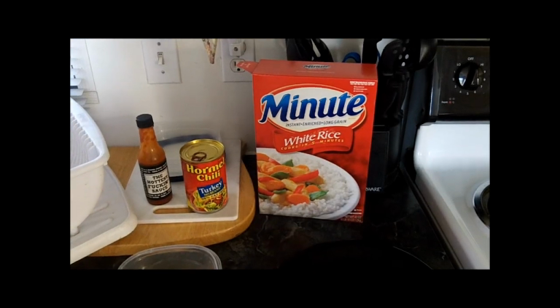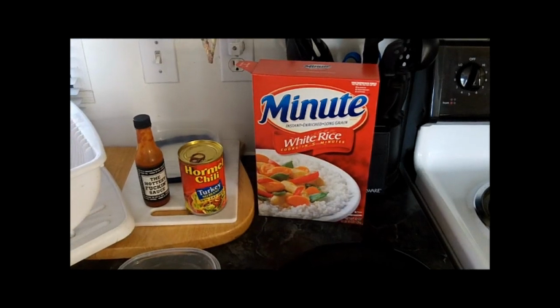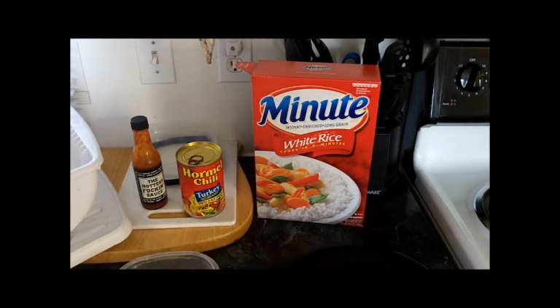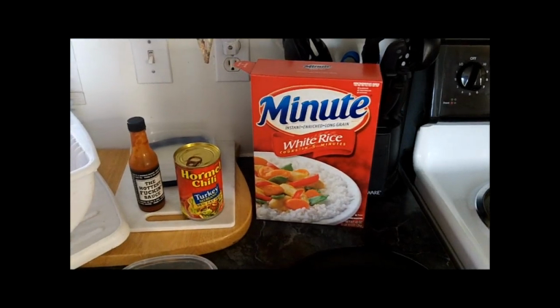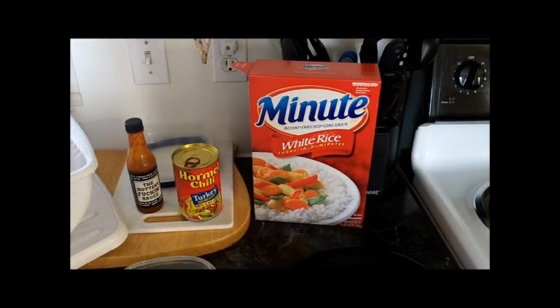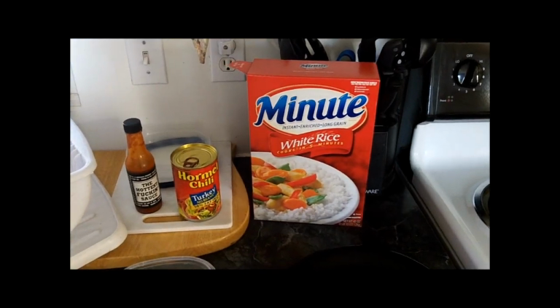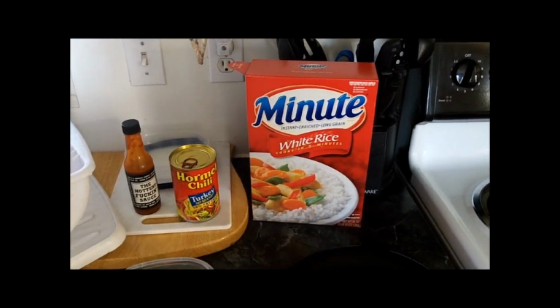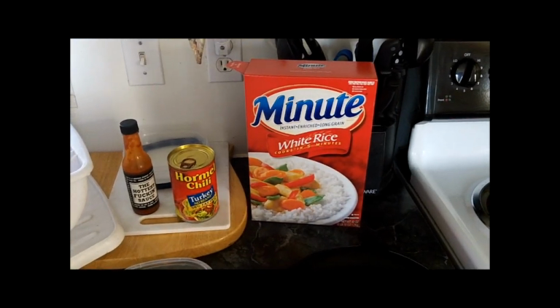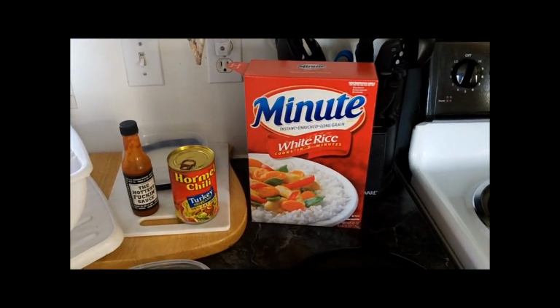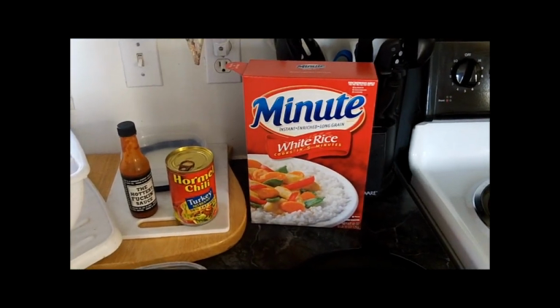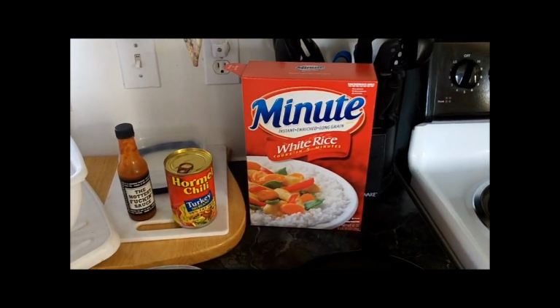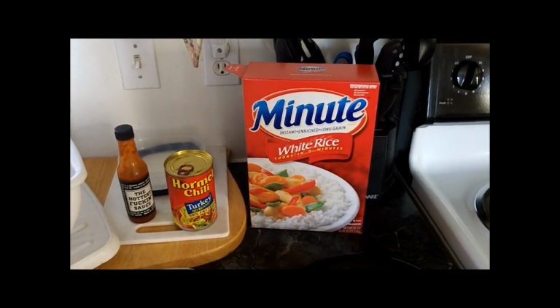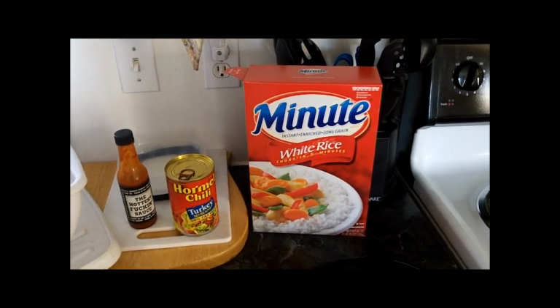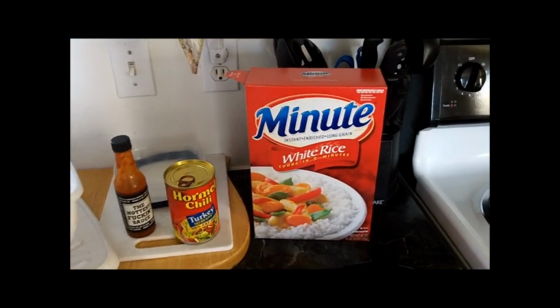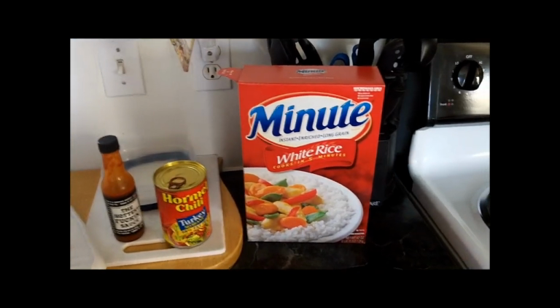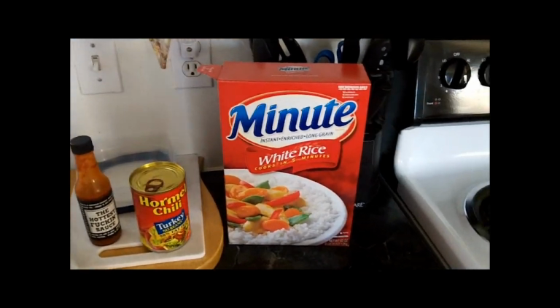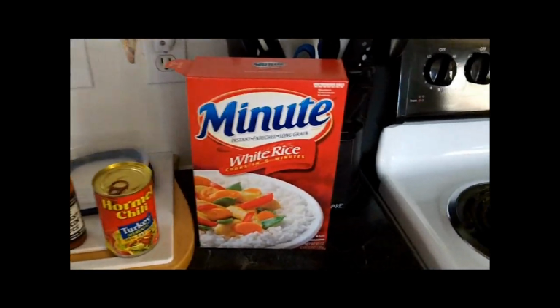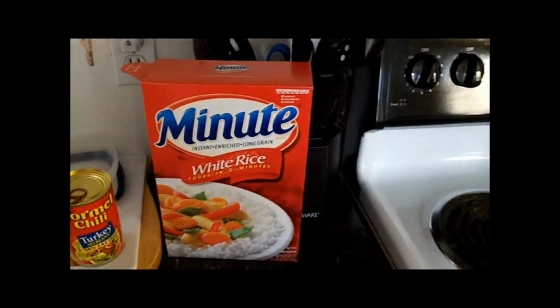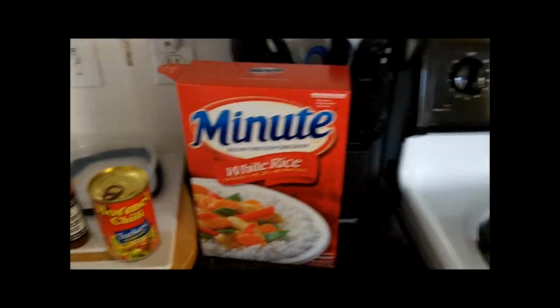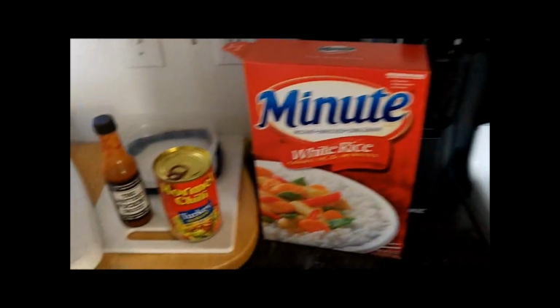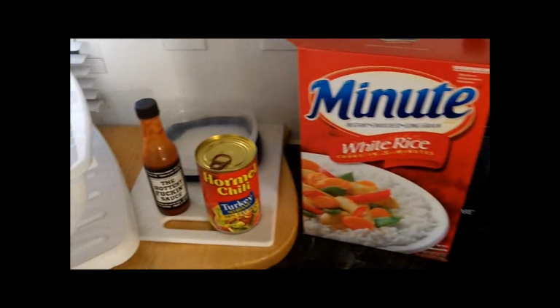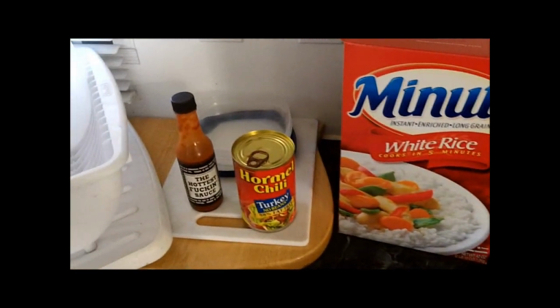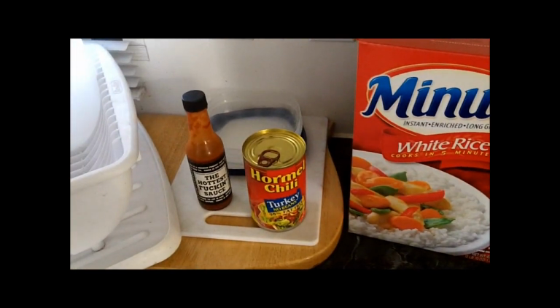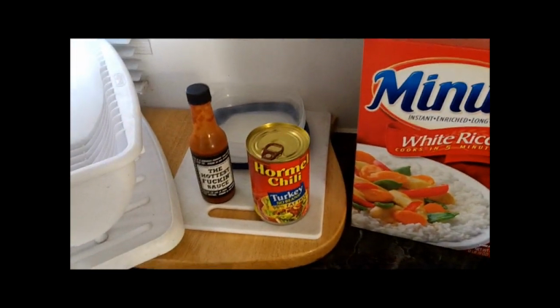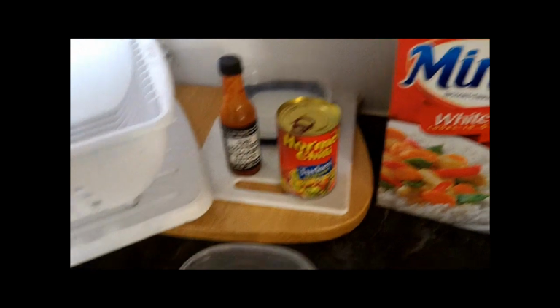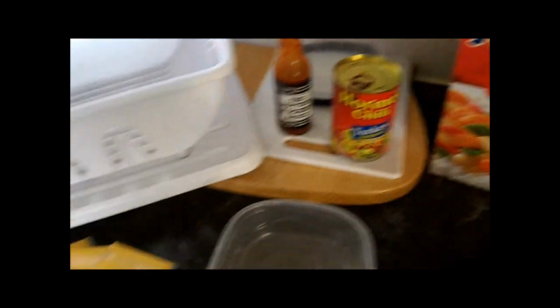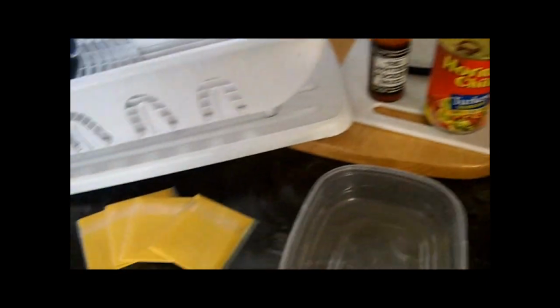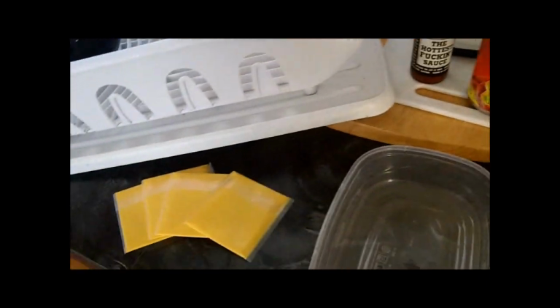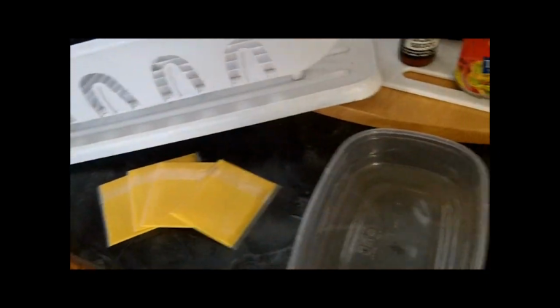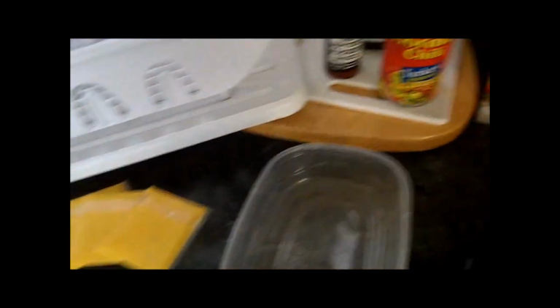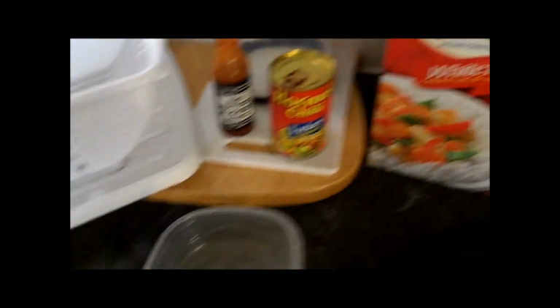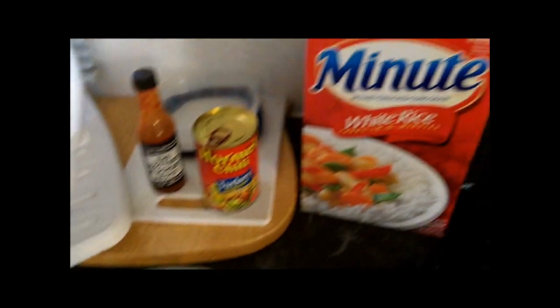Today we're making a dish called Cullen Pow. Basically it is spicy chili rice and cheese.